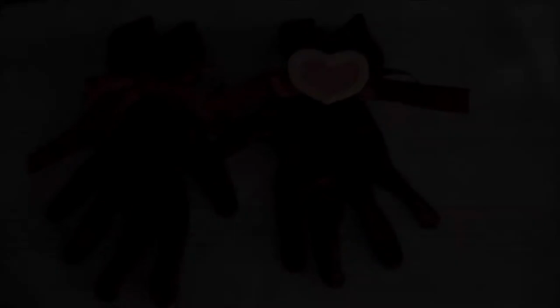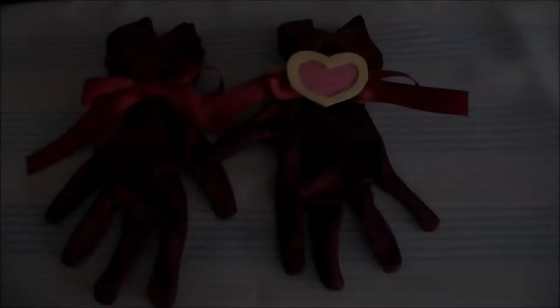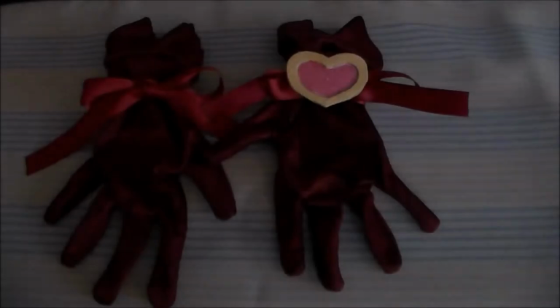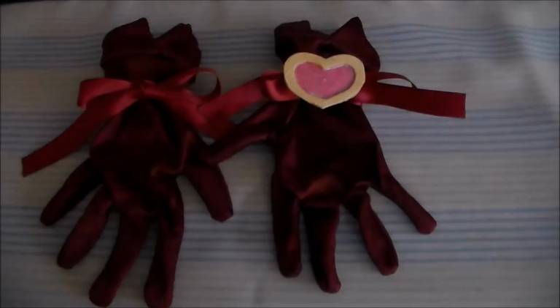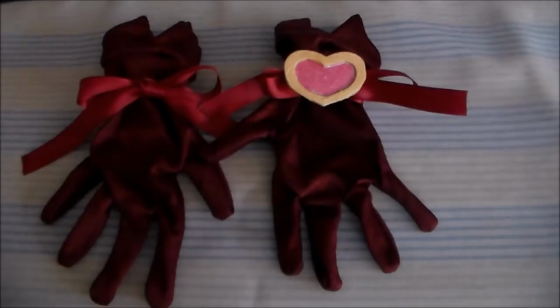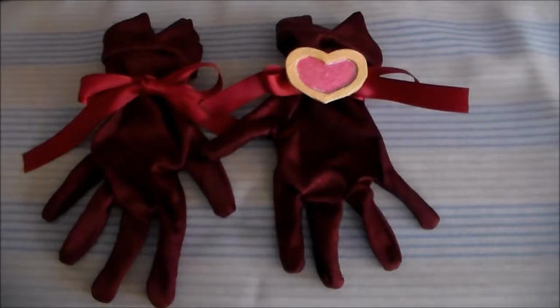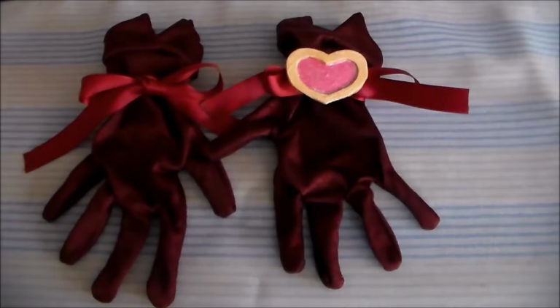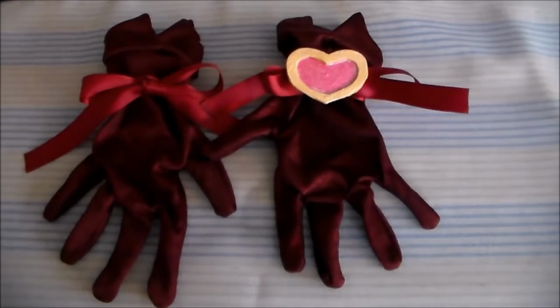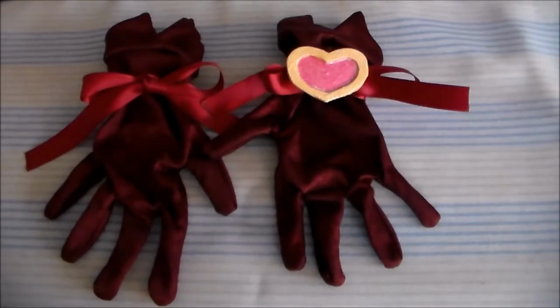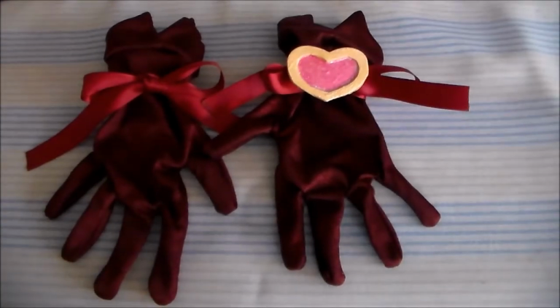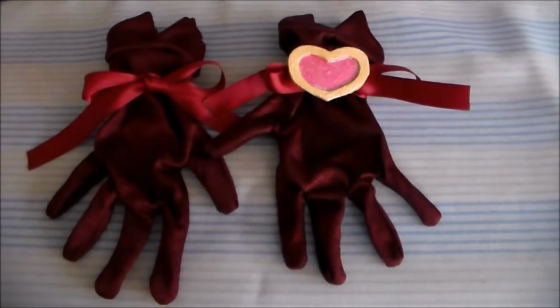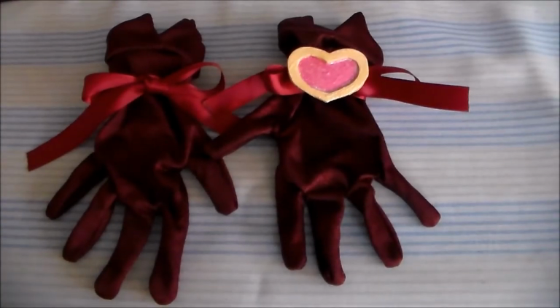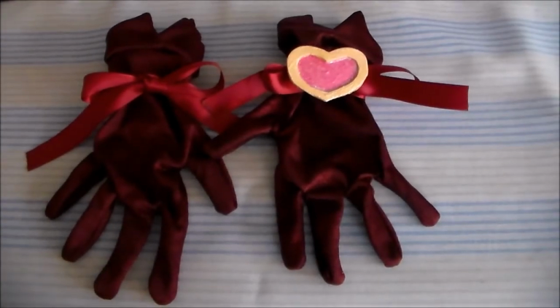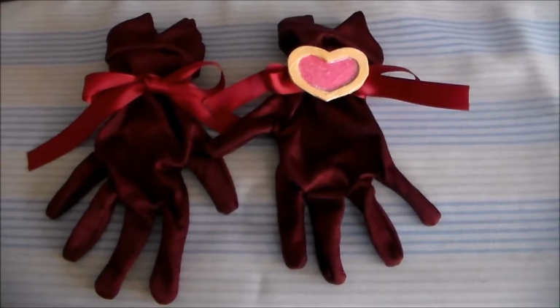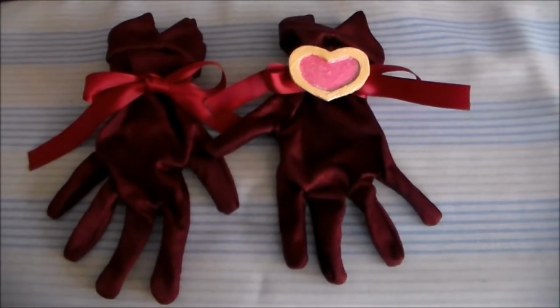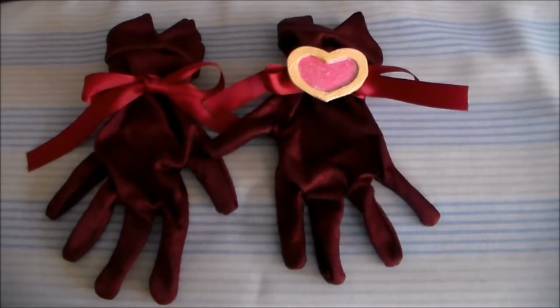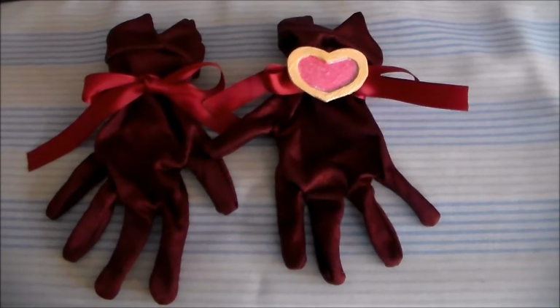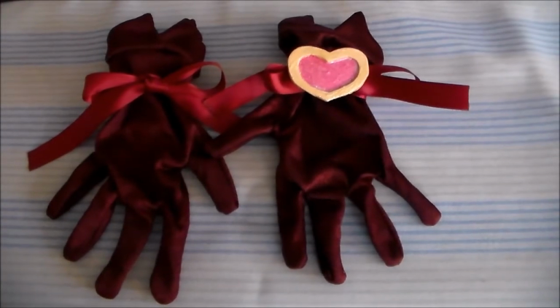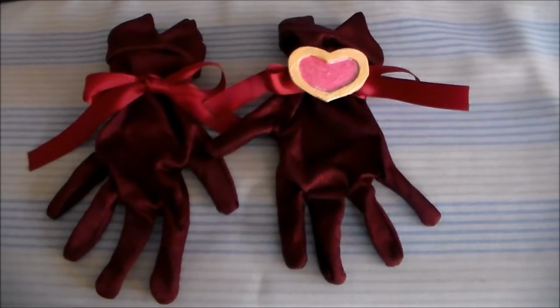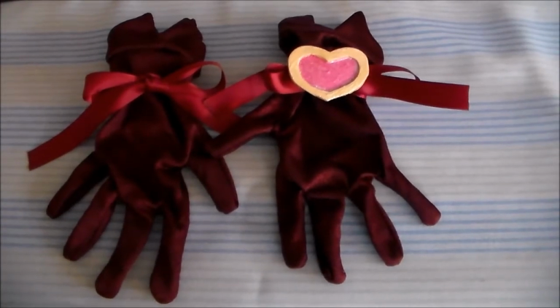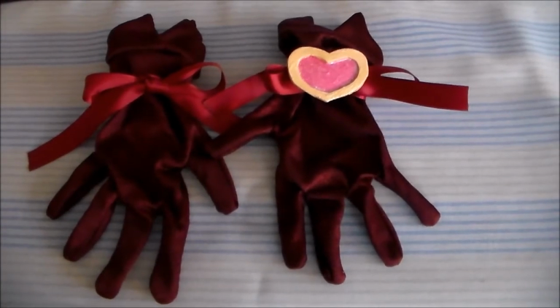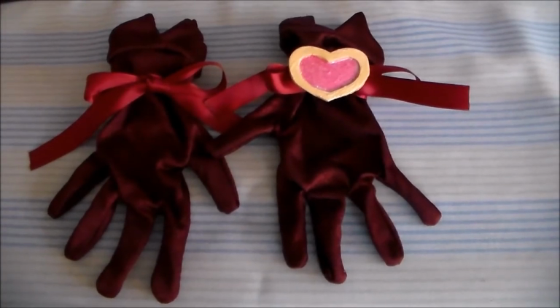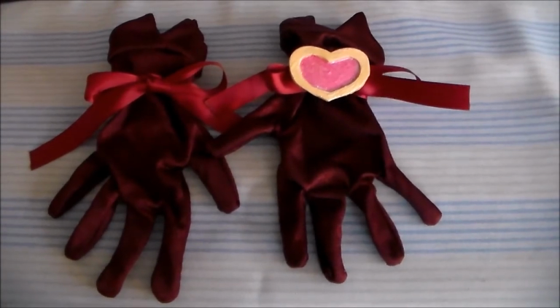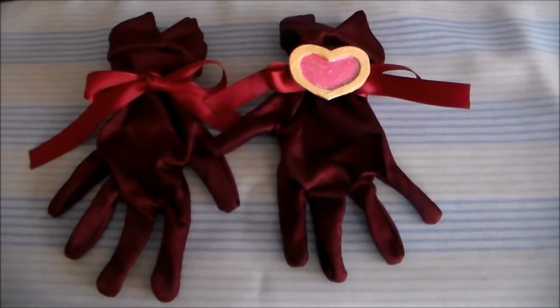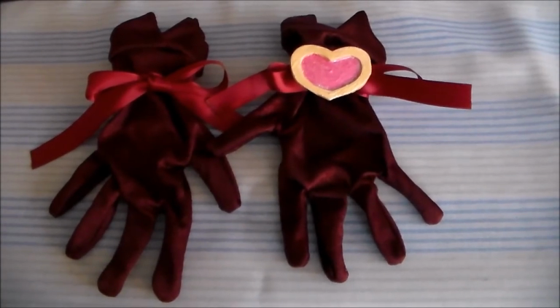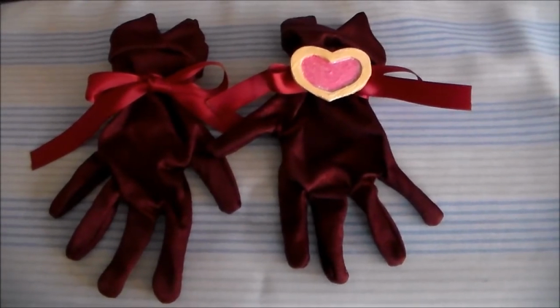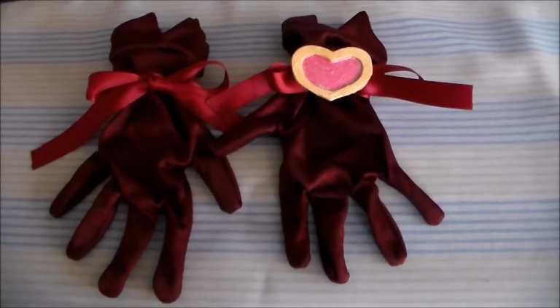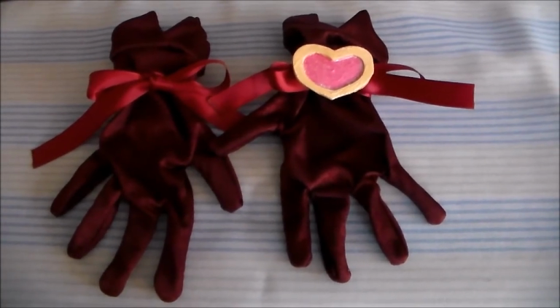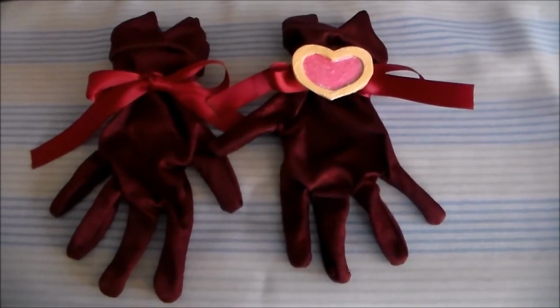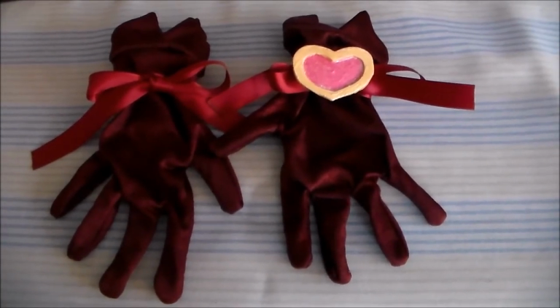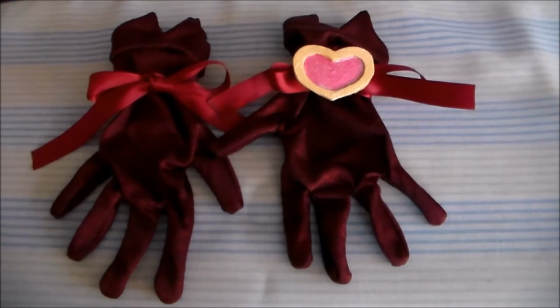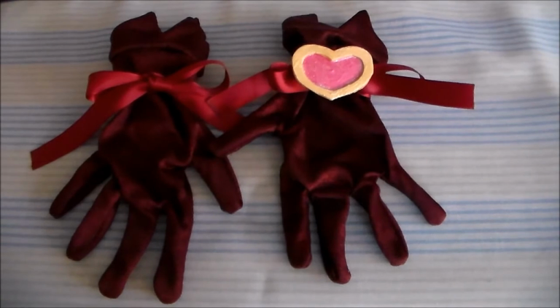Hello, it's Susan here for Komori no Heime Cosplay, and today we're going to be making new Ichigo's gloves.